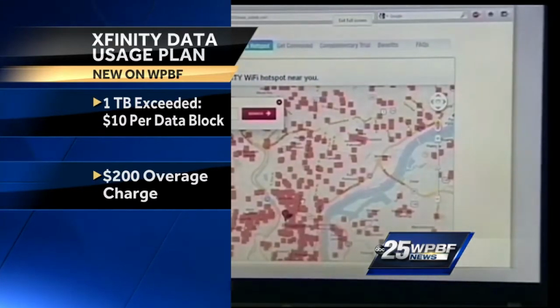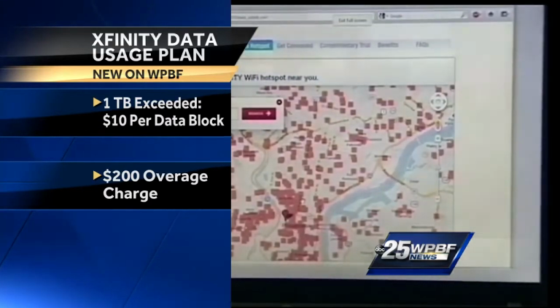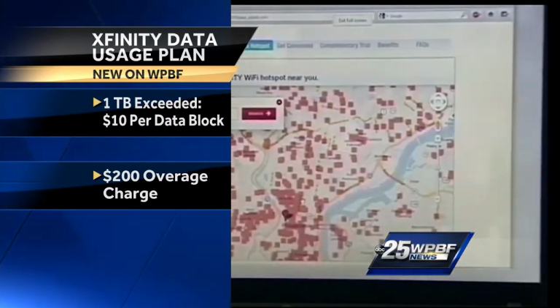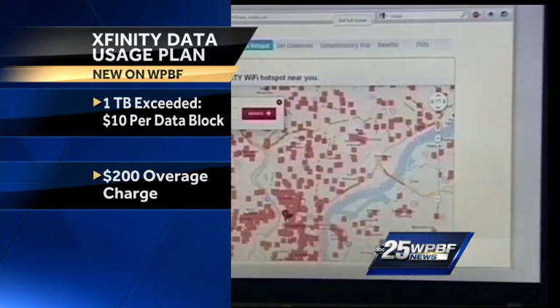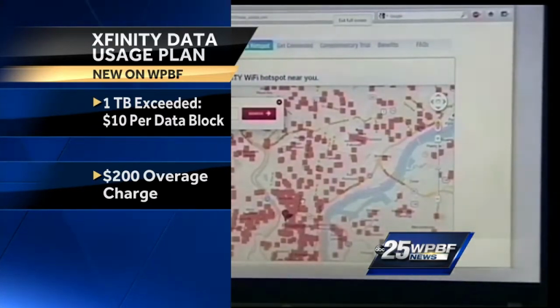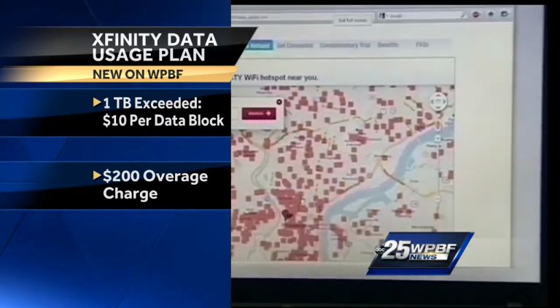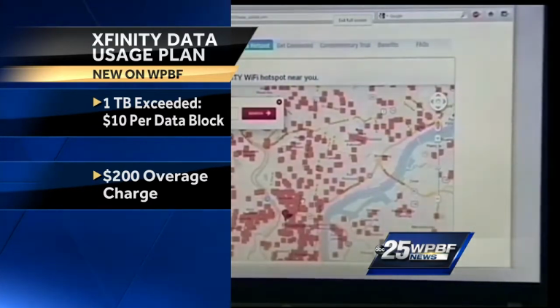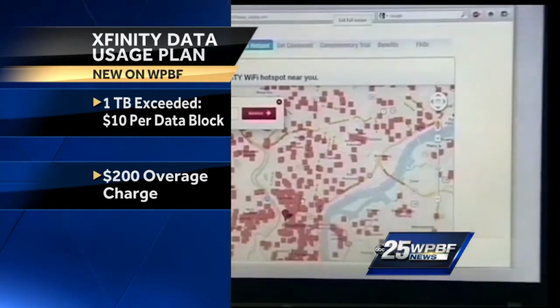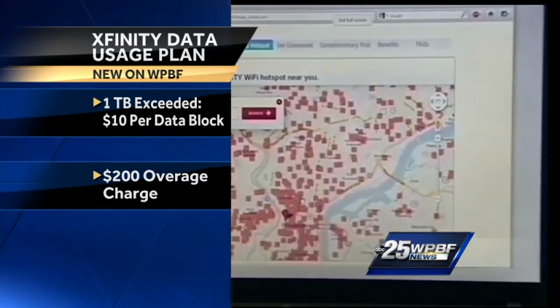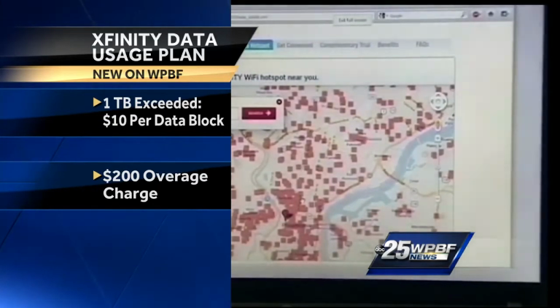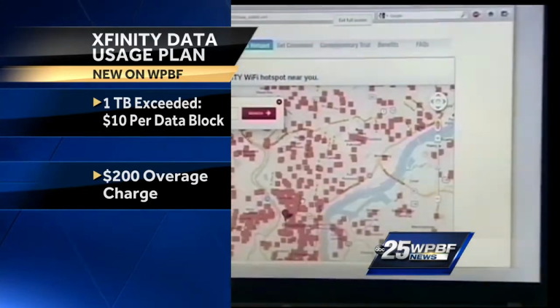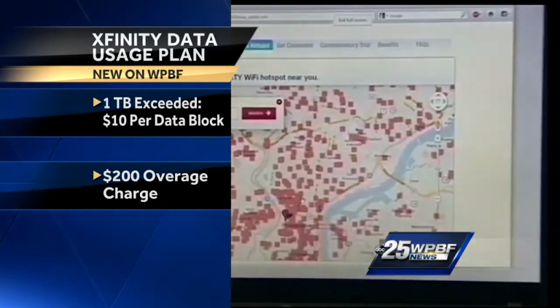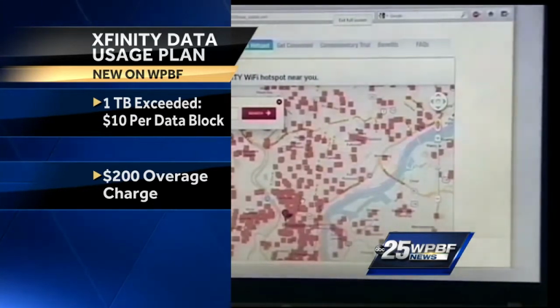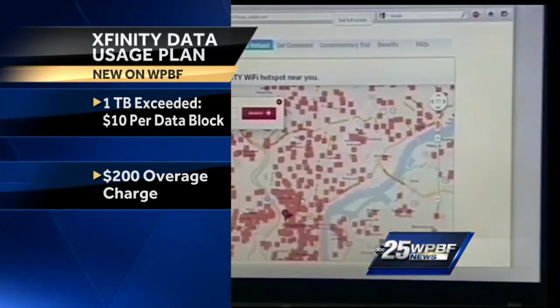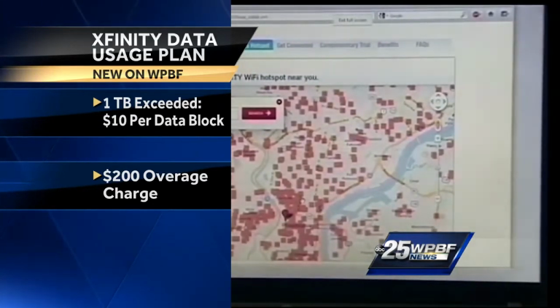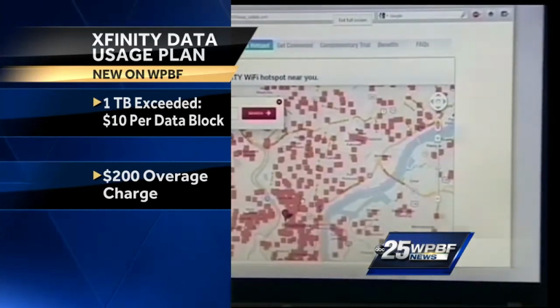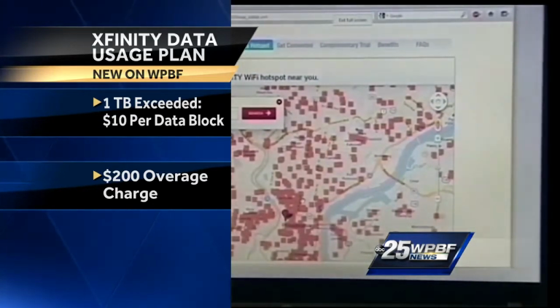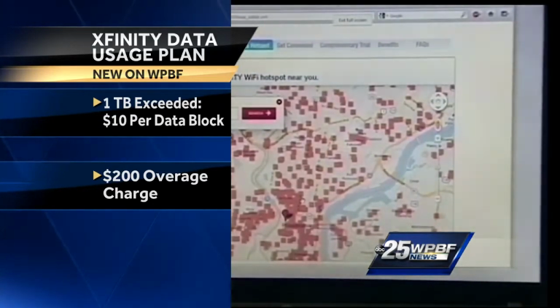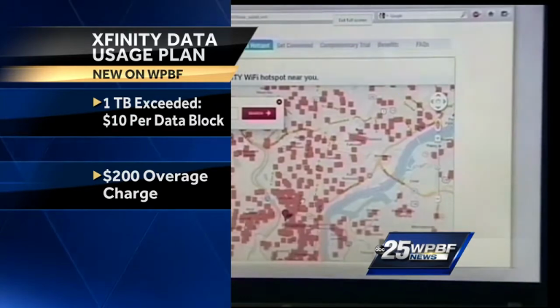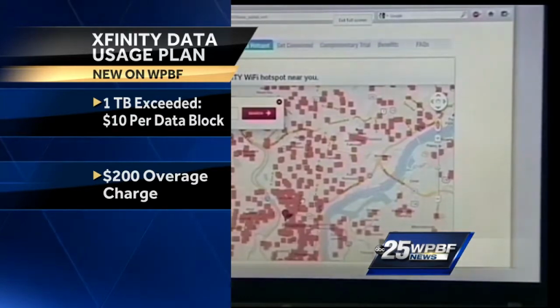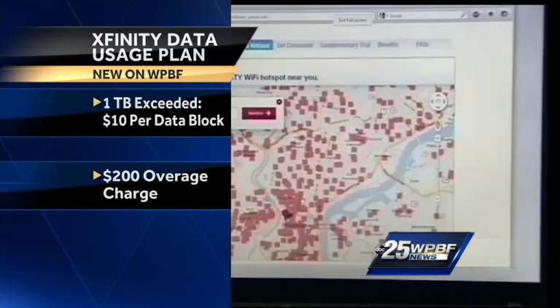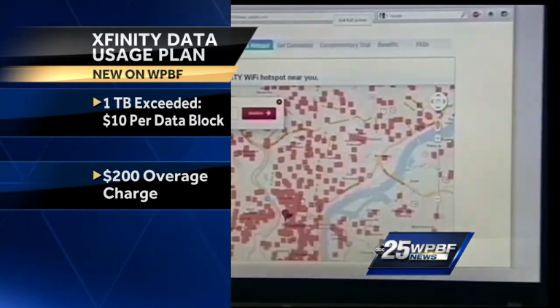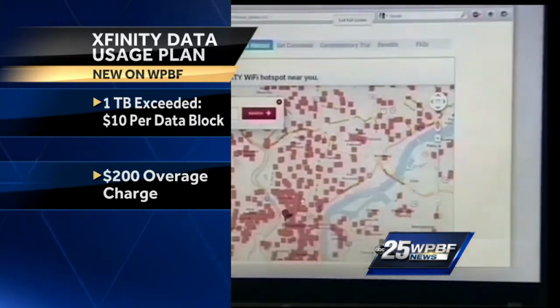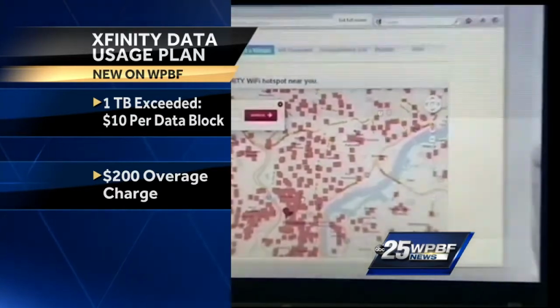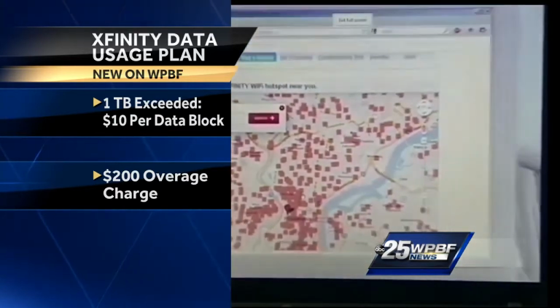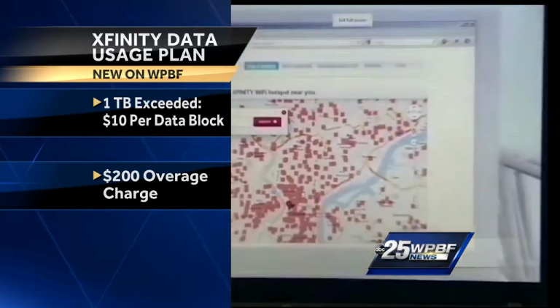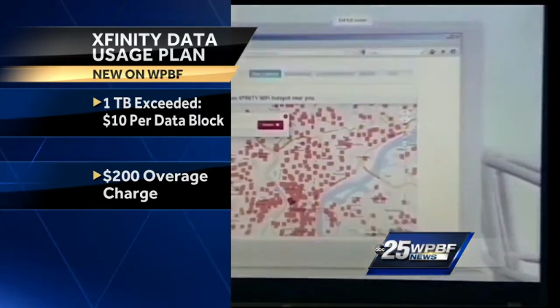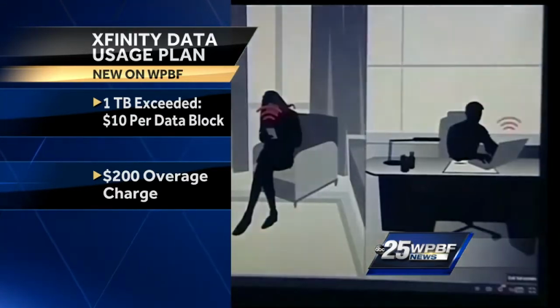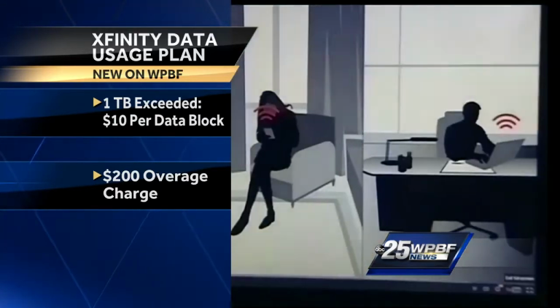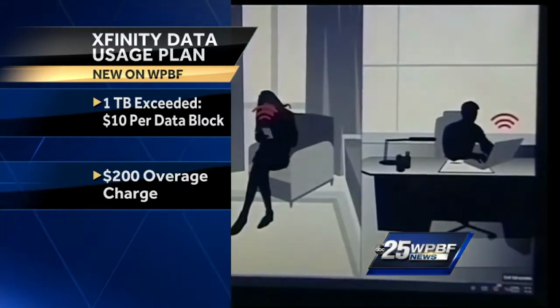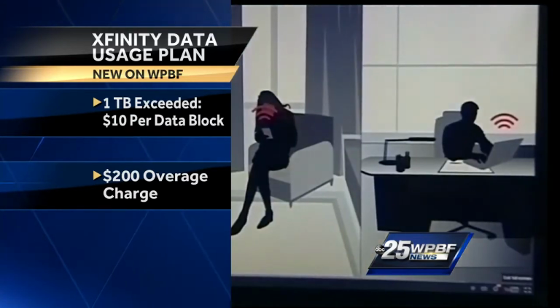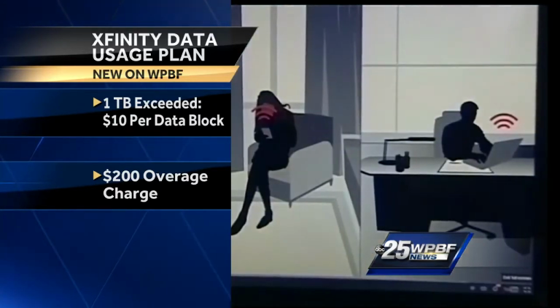But look at the bottom of your screen there — it's a $200 overage fee for doing so.